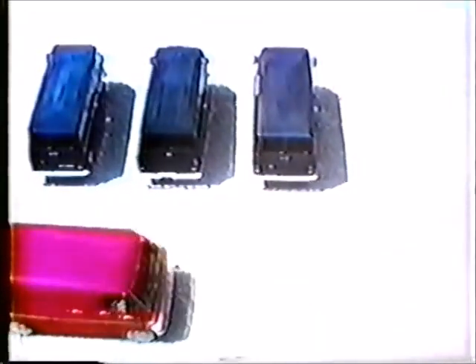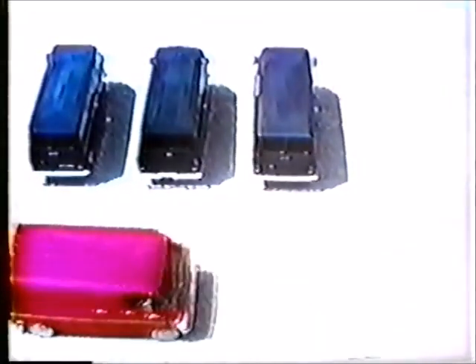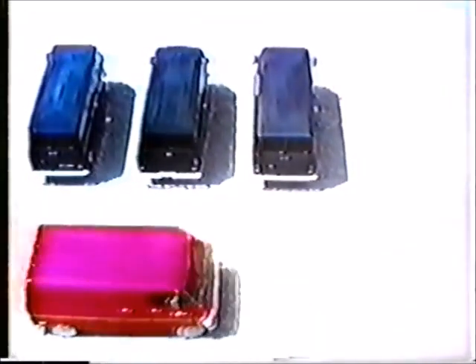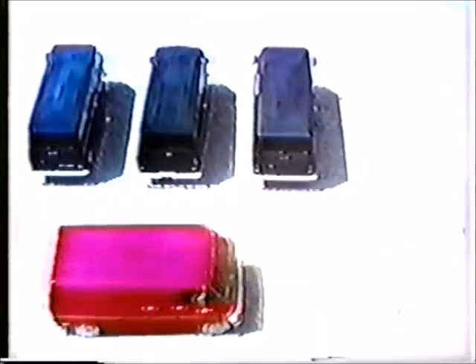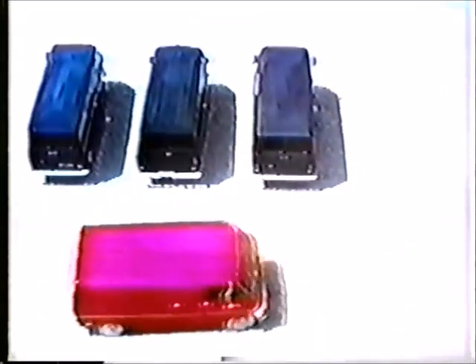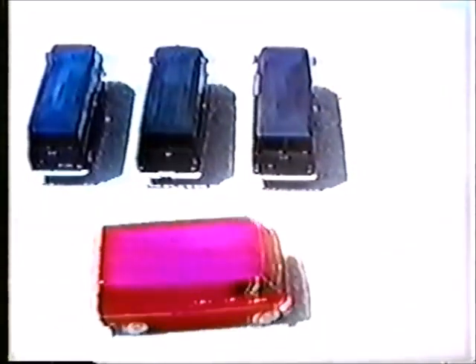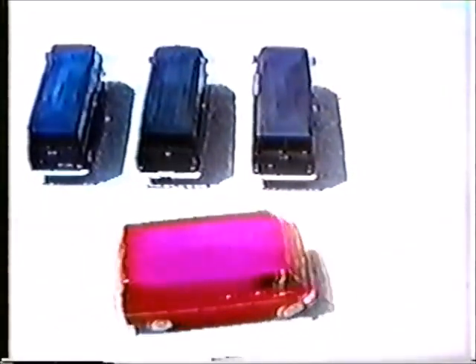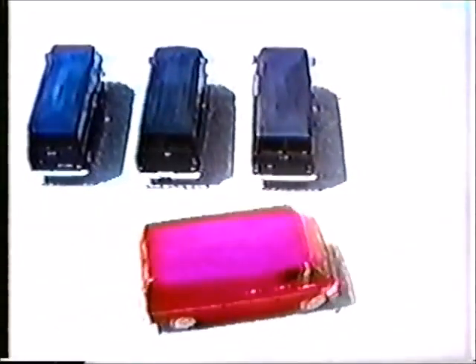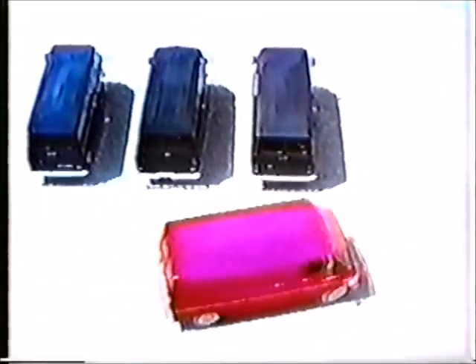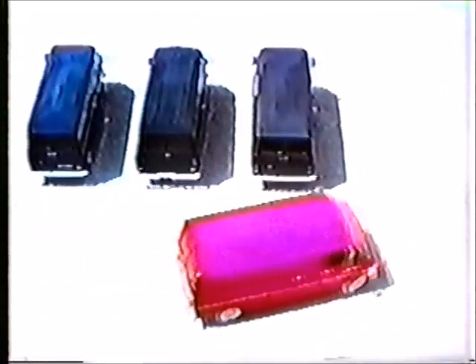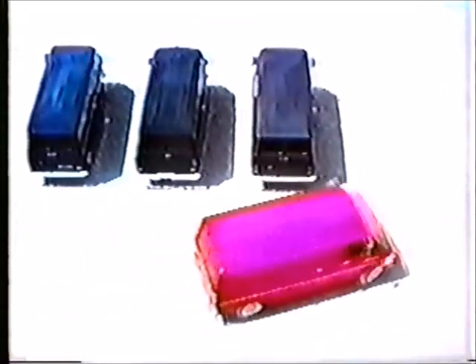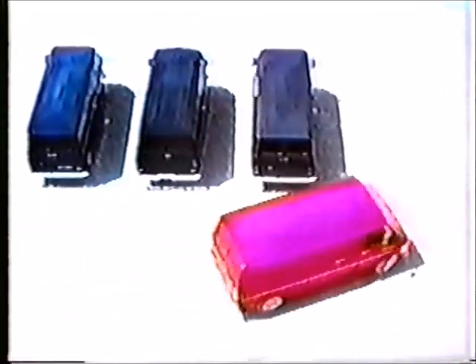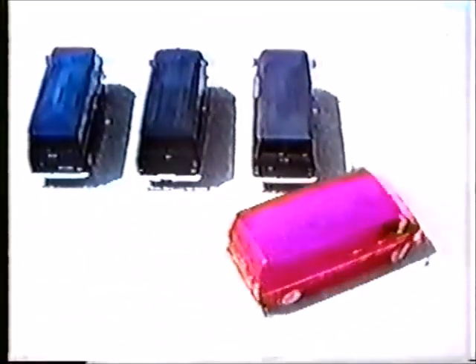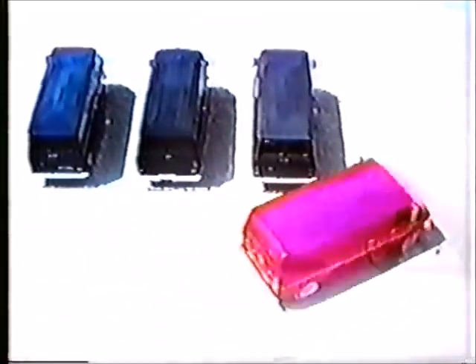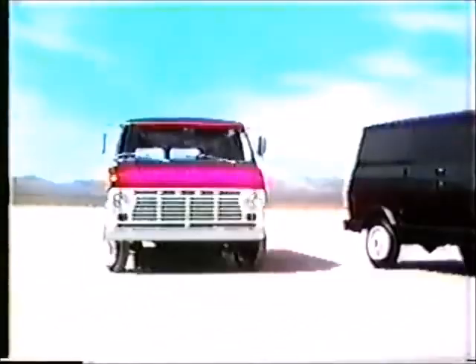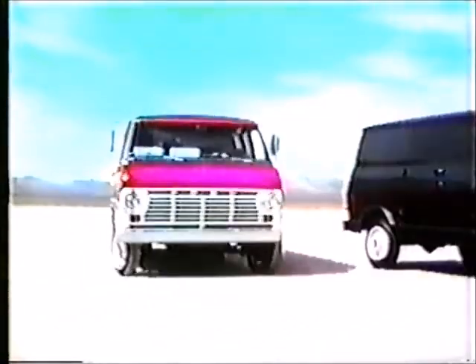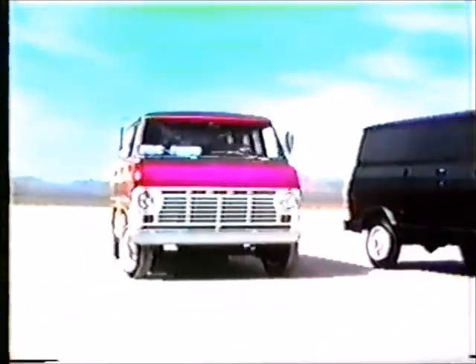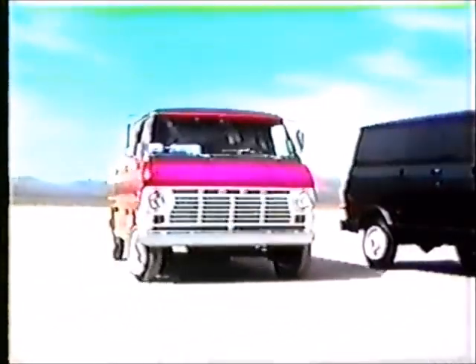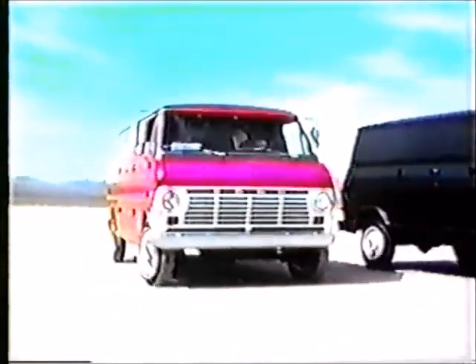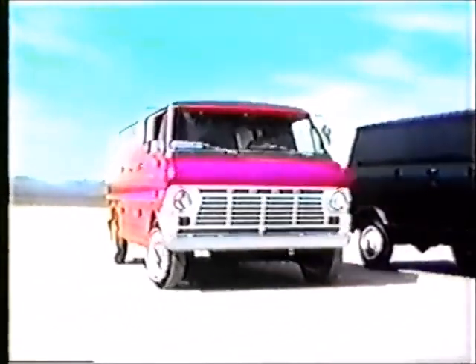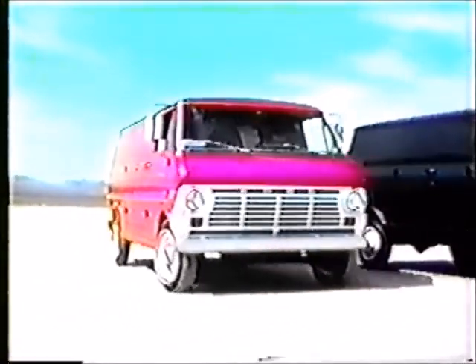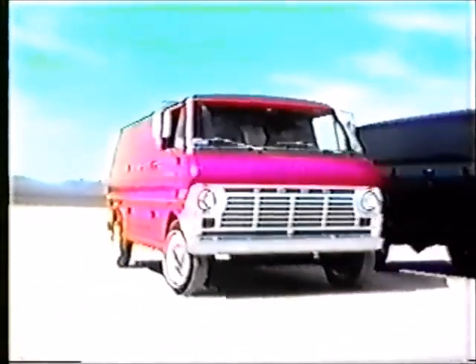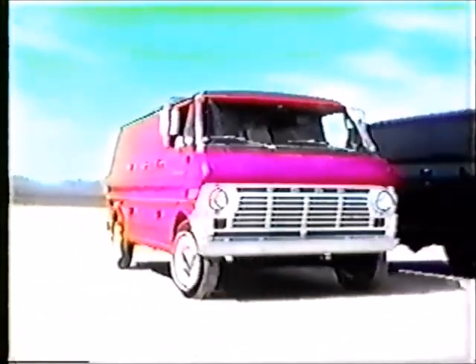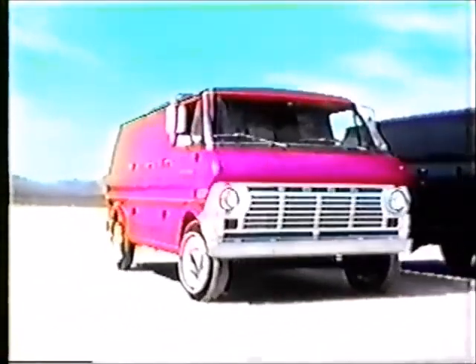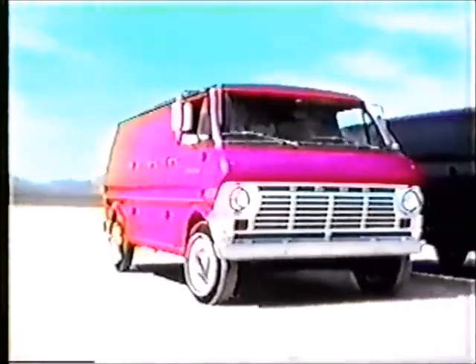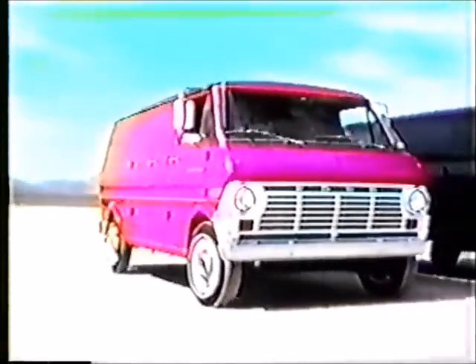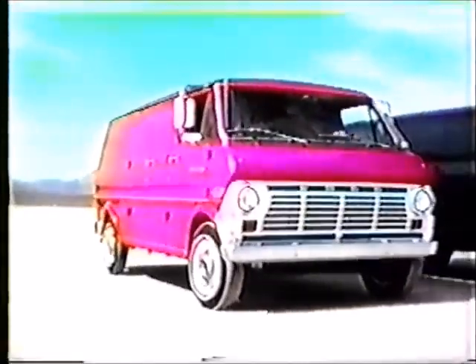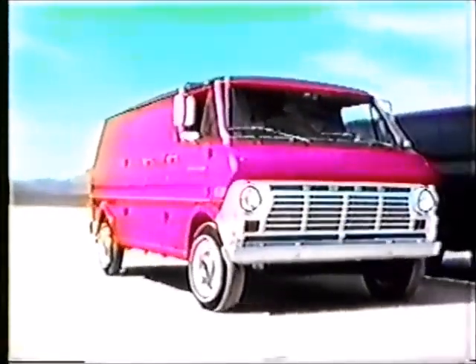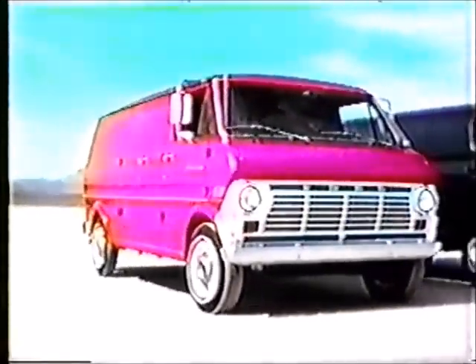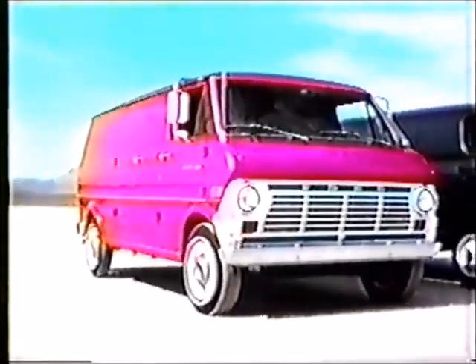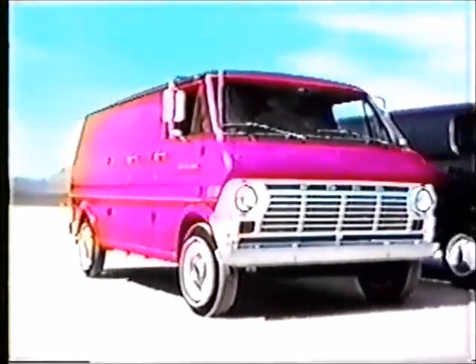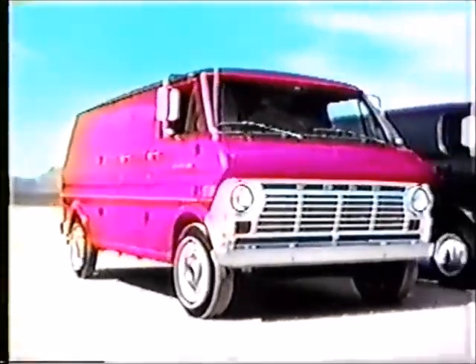You're about to see the Battle of the Vans — three competitive vans in the all-new Ford Econoline.